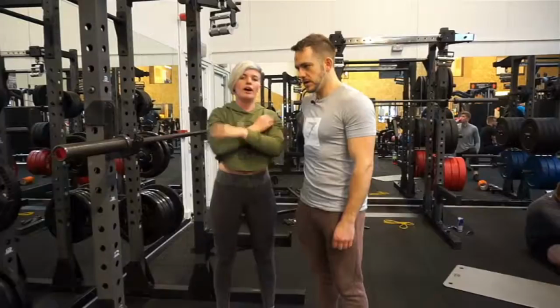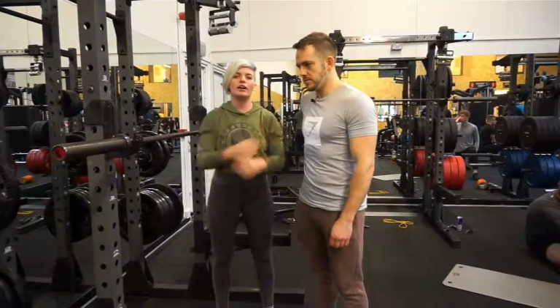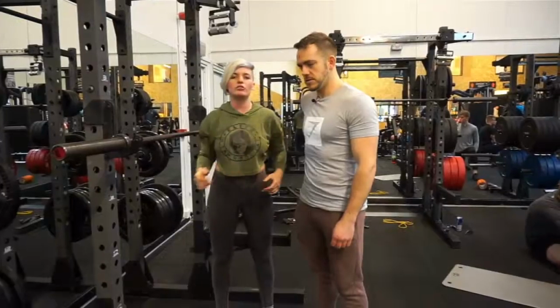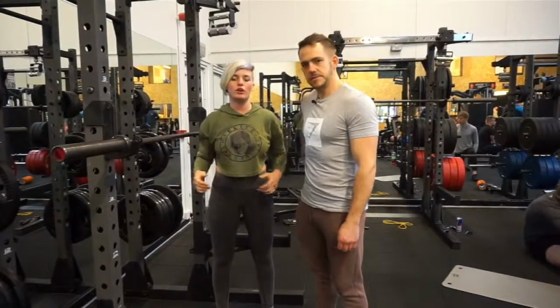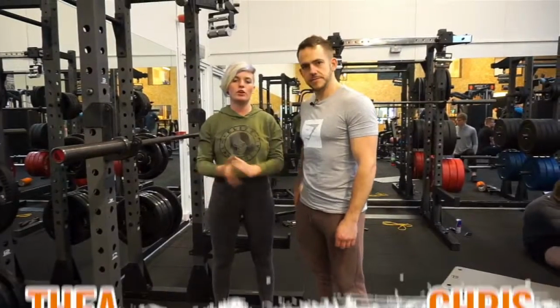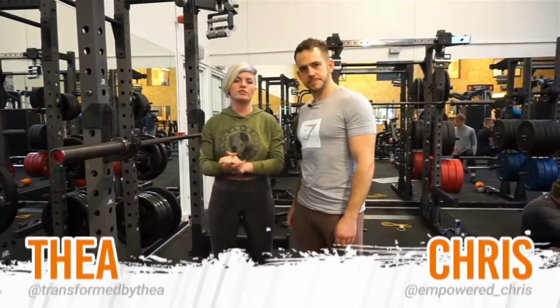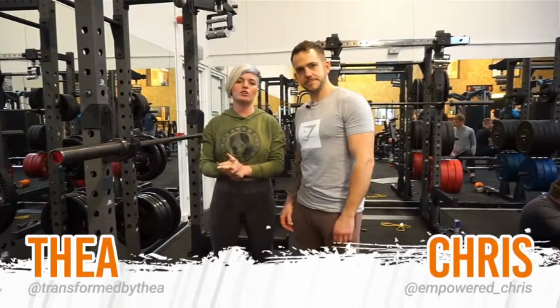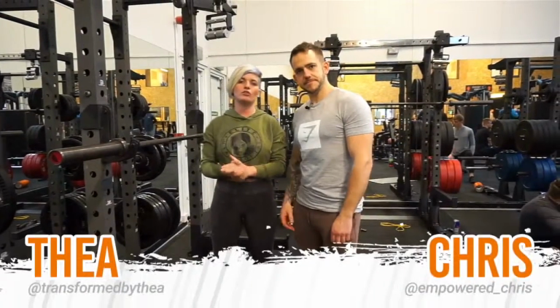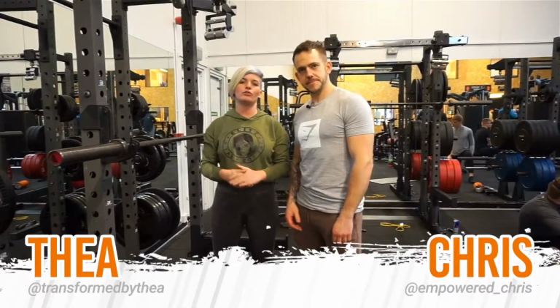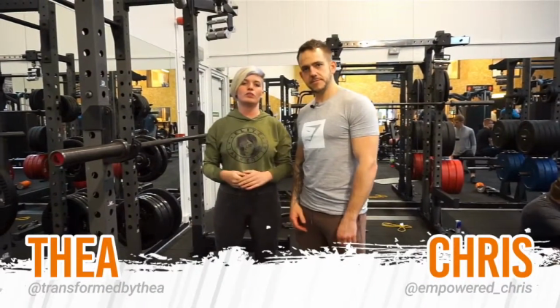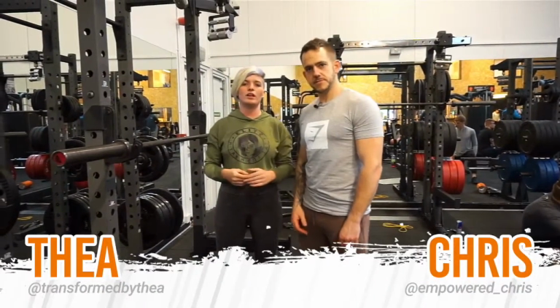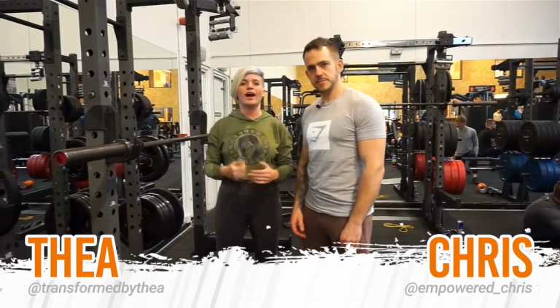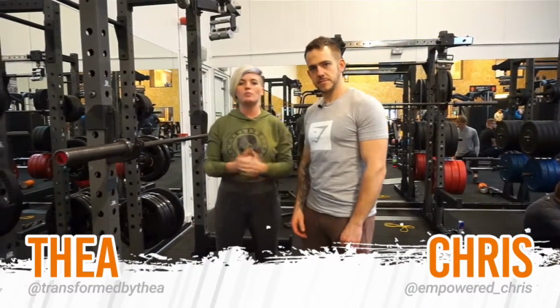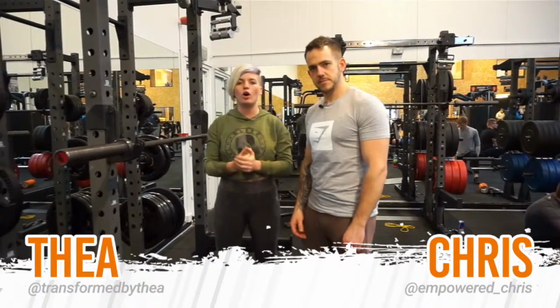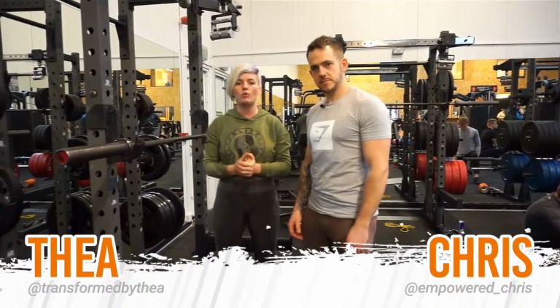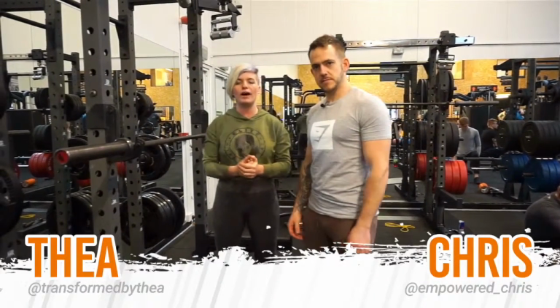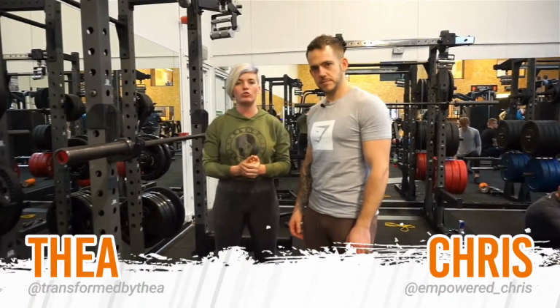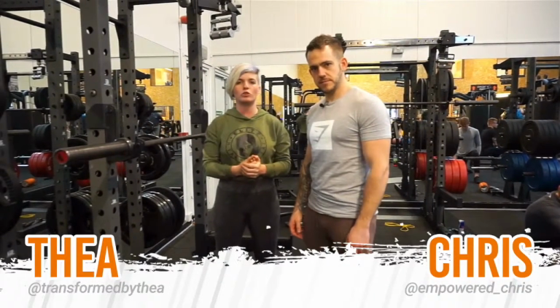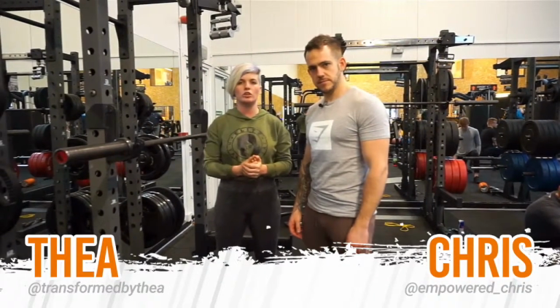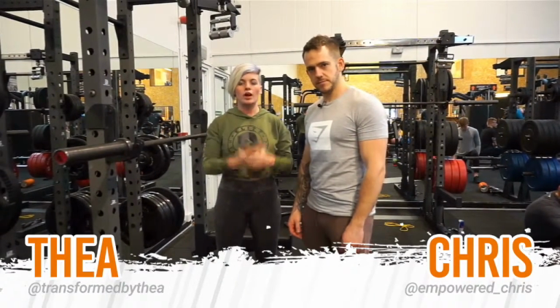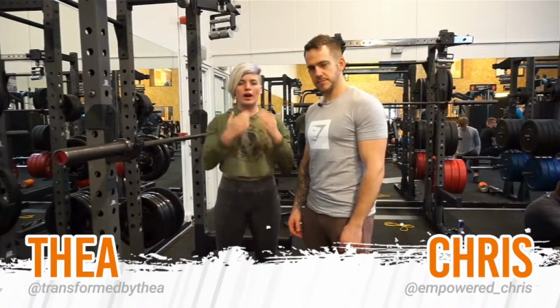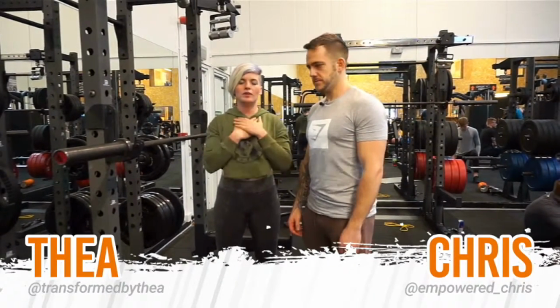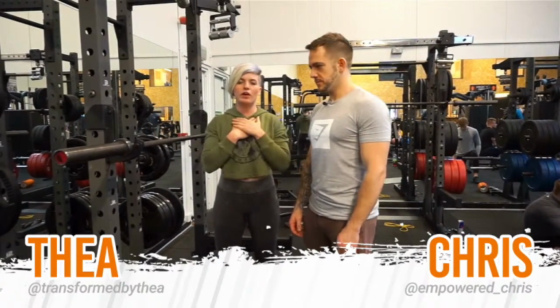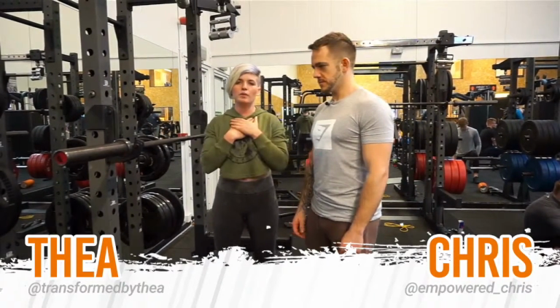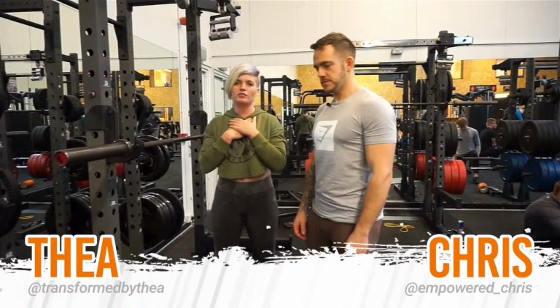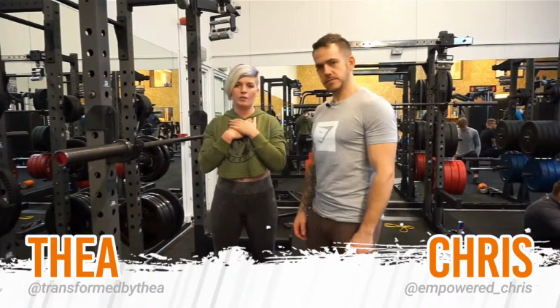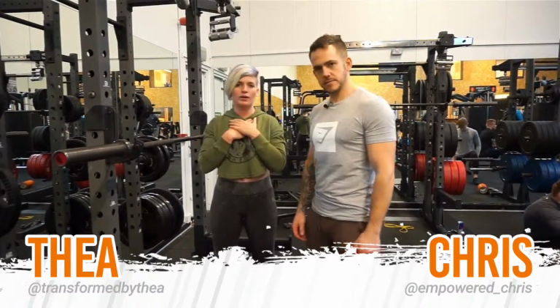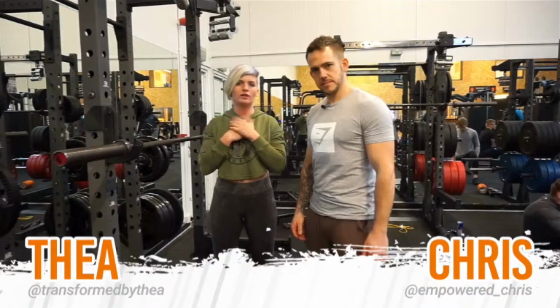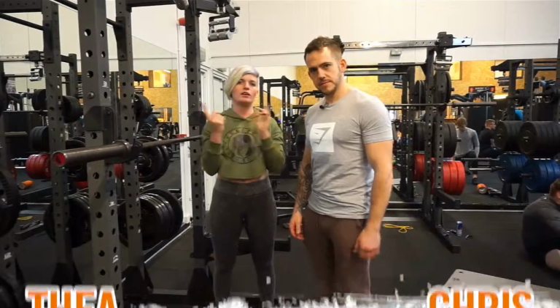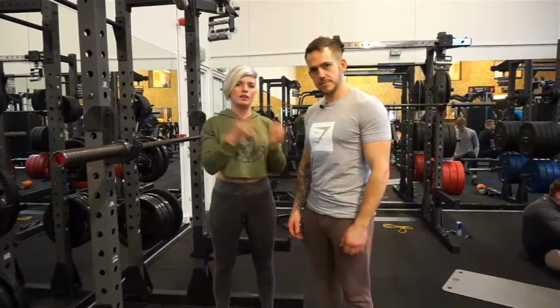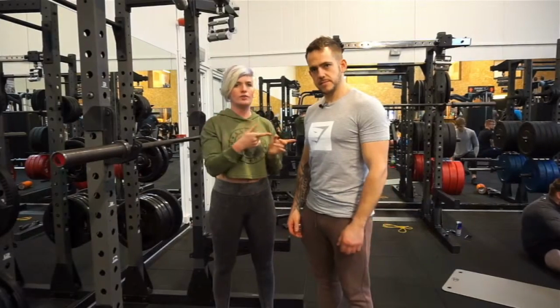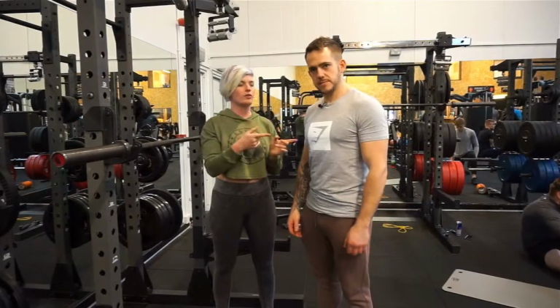Hi guys, so now we're going to take you through the high bar back squat. I'll be demoing, he'll be talking.